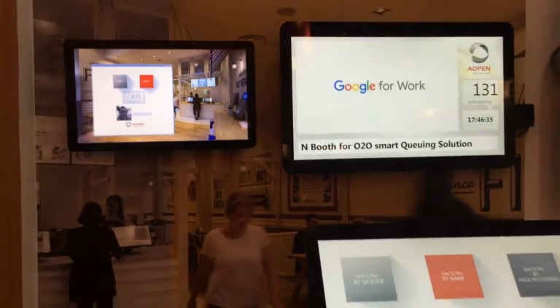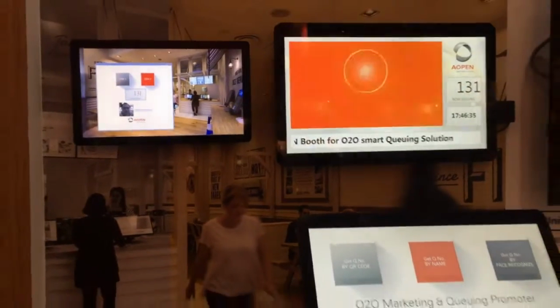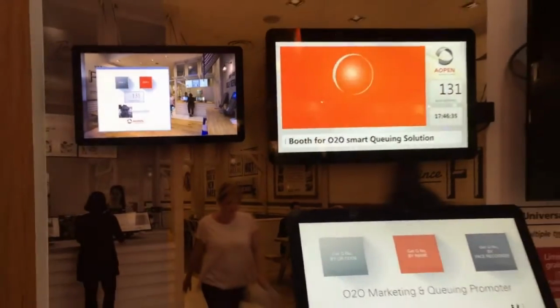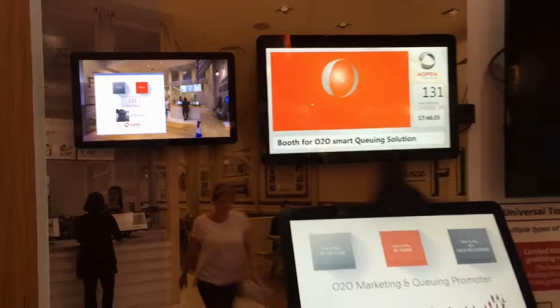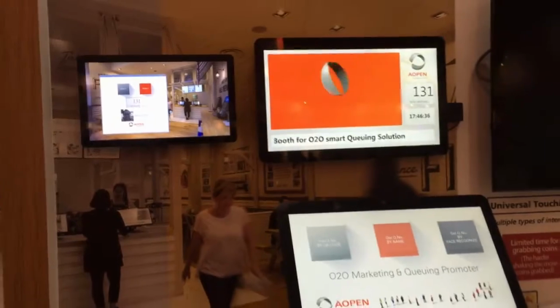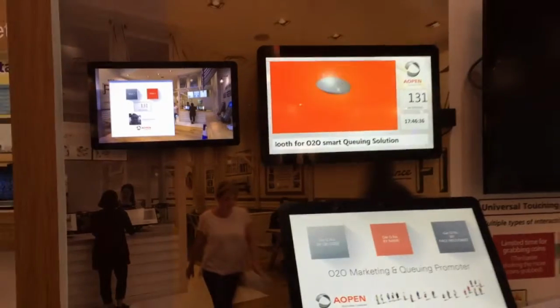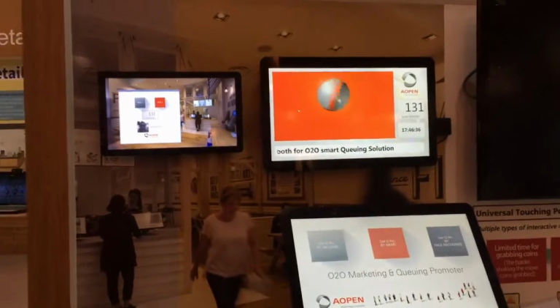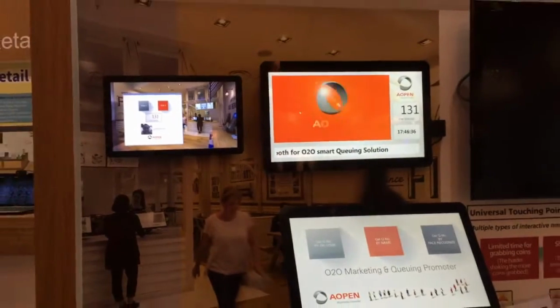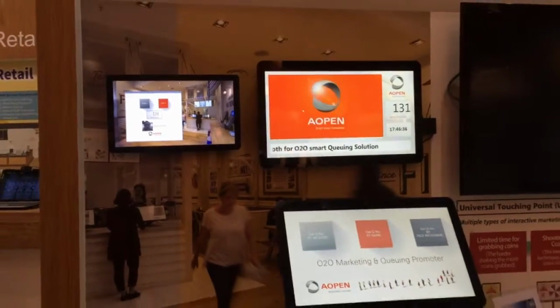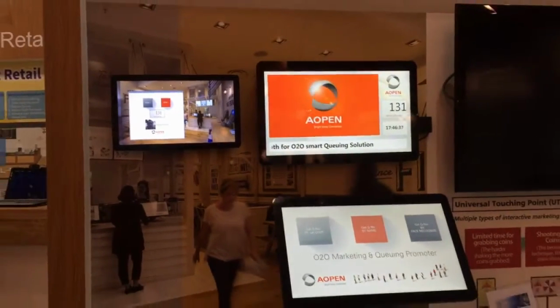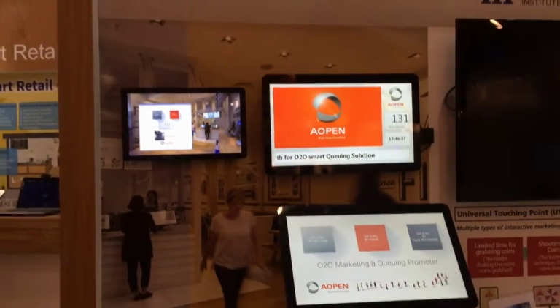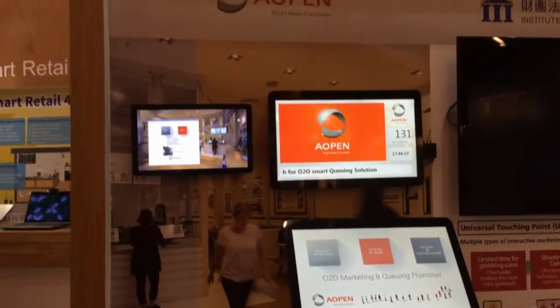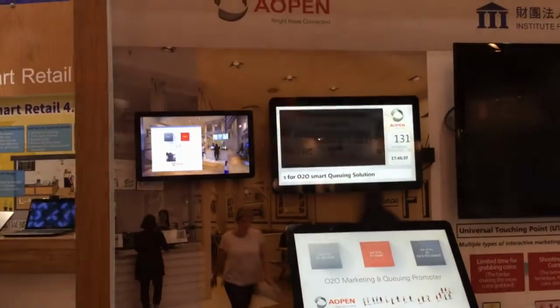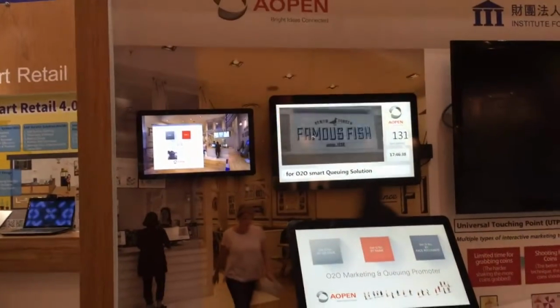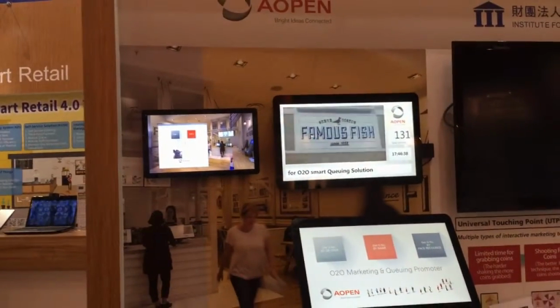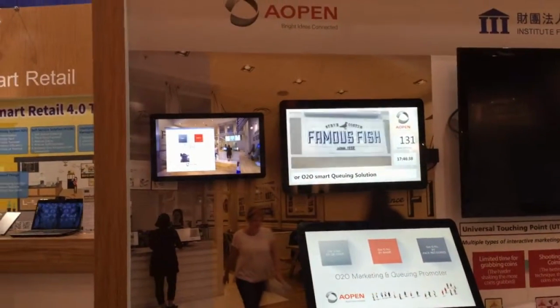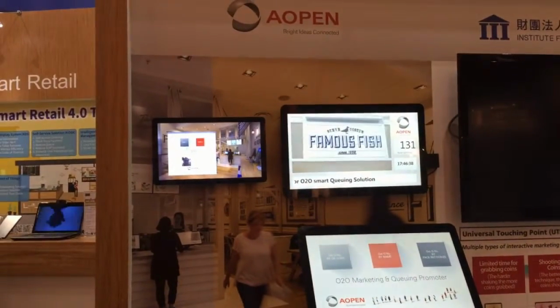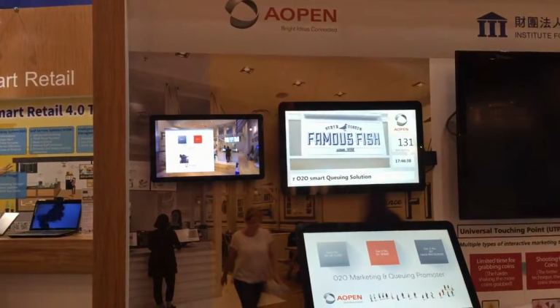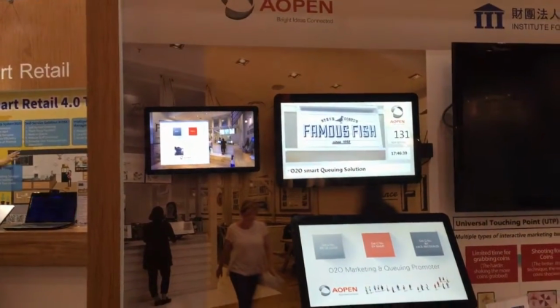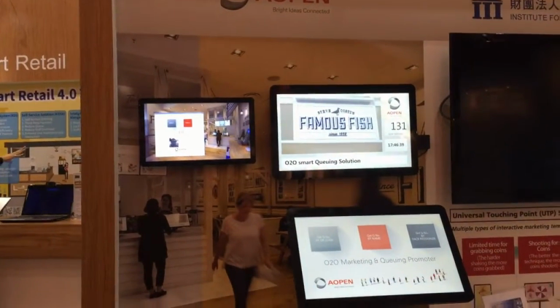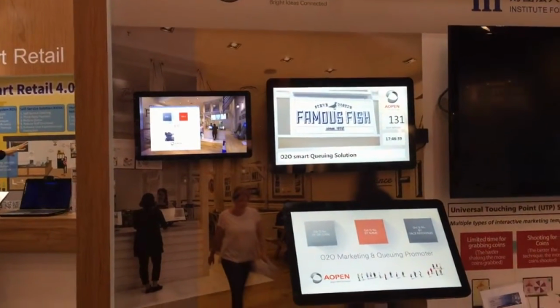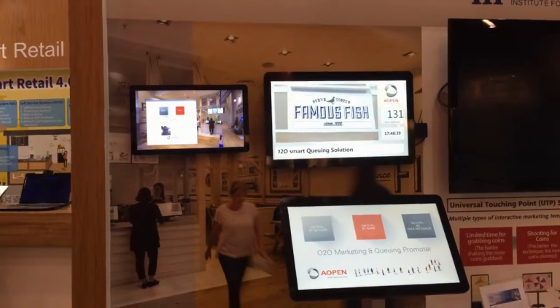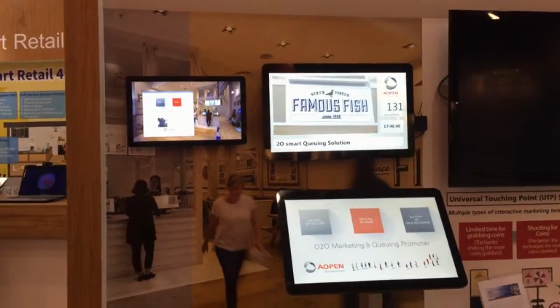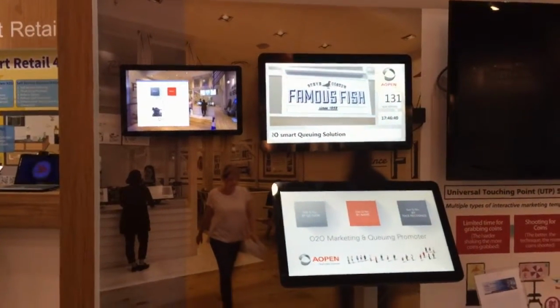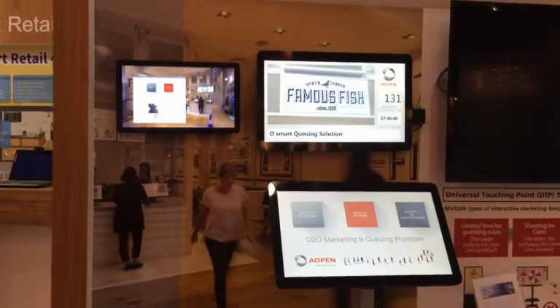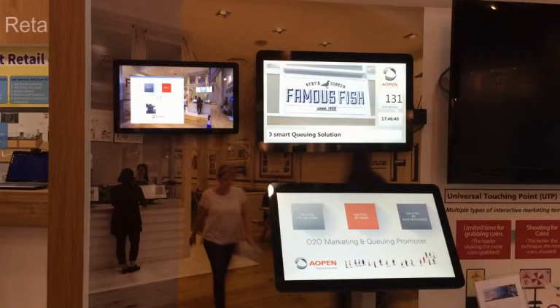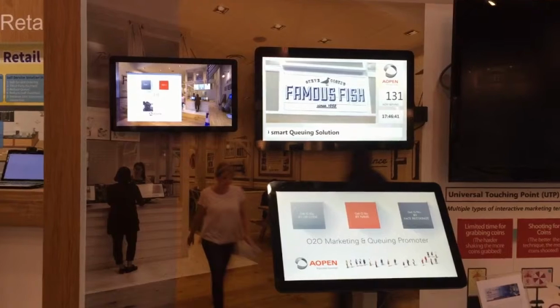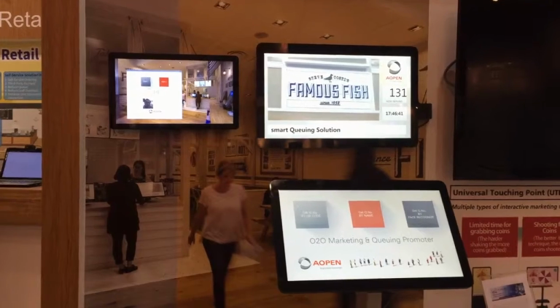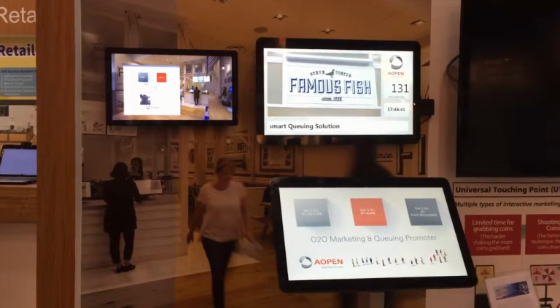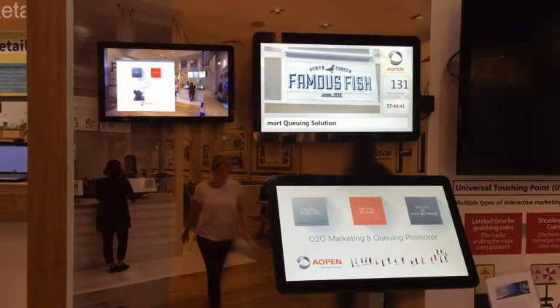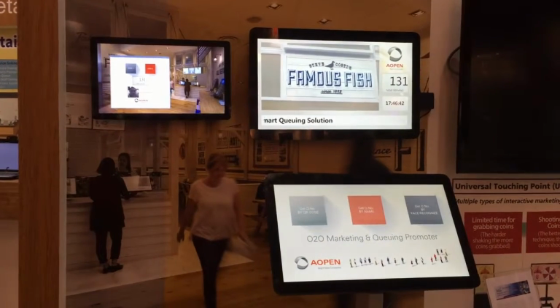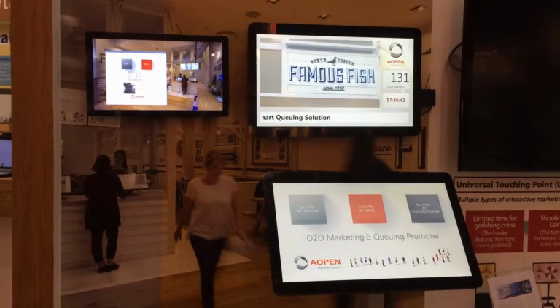This is the instant queueing status update. The solution we are trying to provide is making the queueing system paper-free — a digital solution for the retail market.